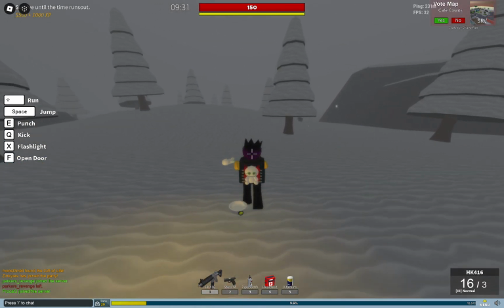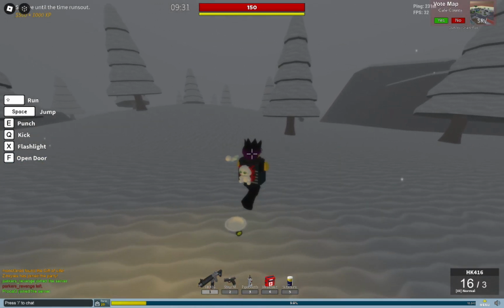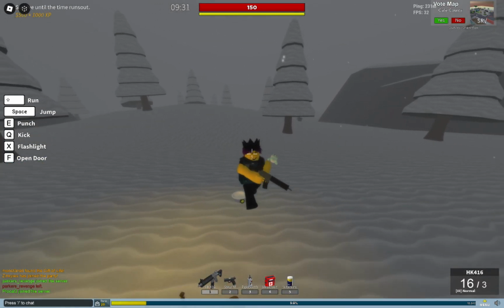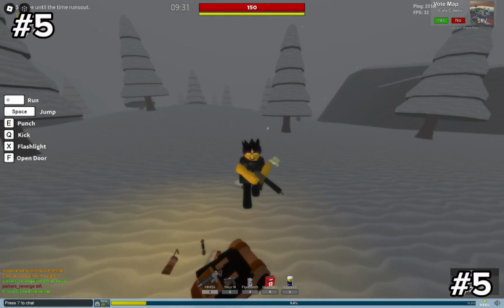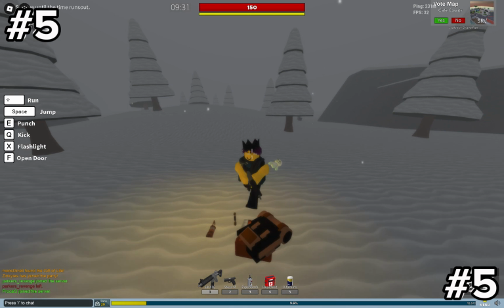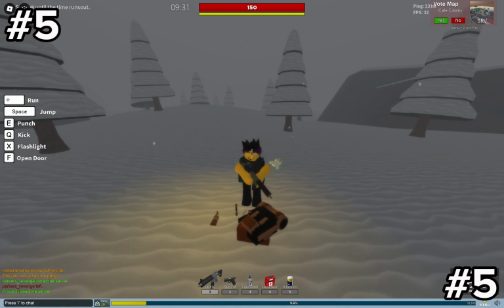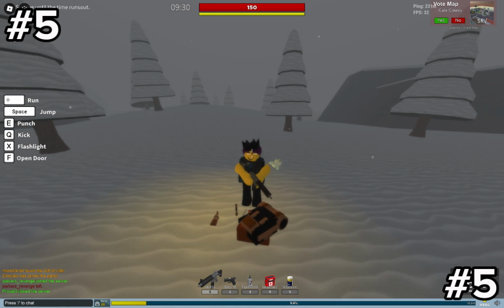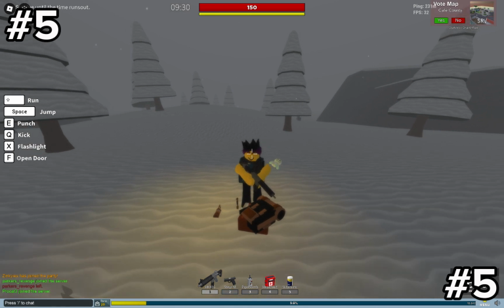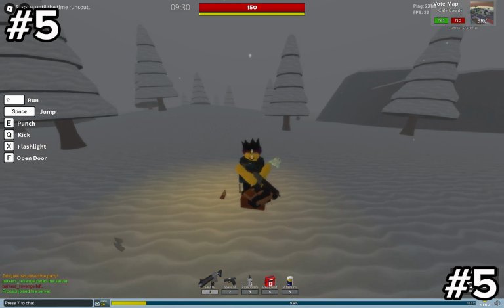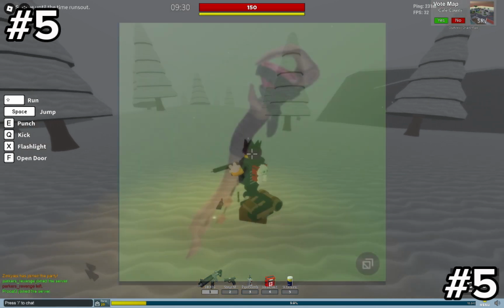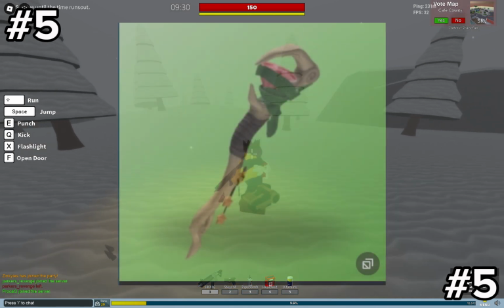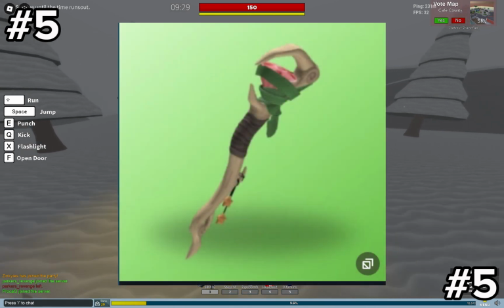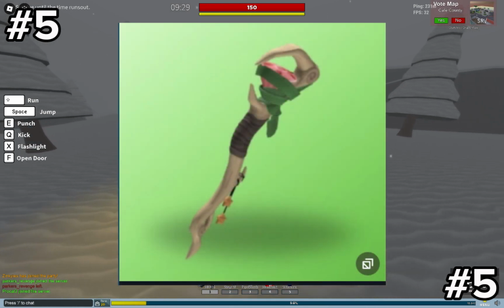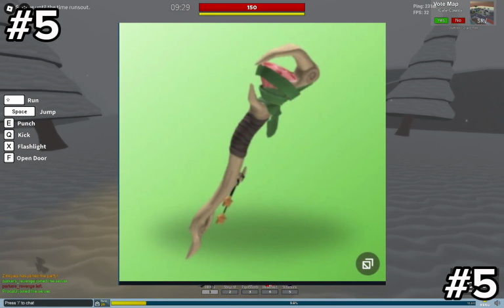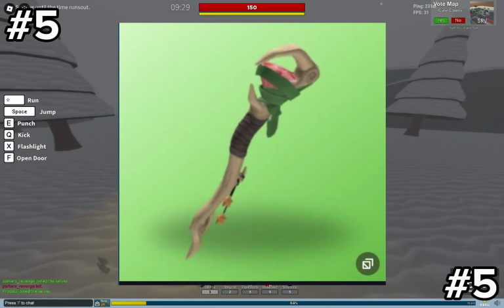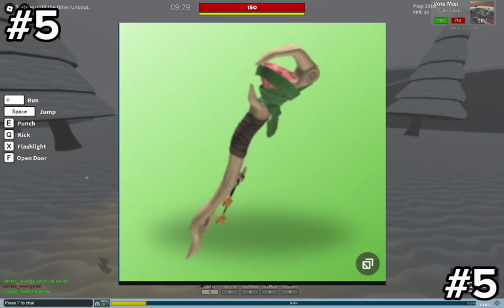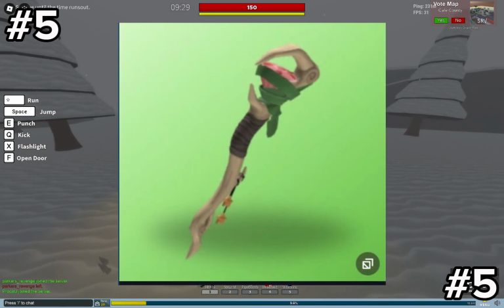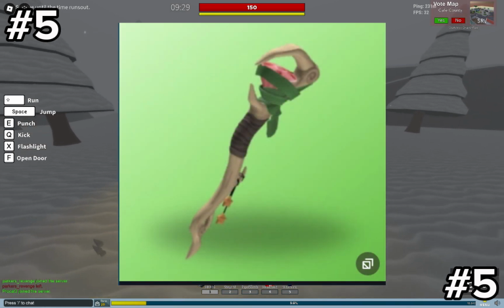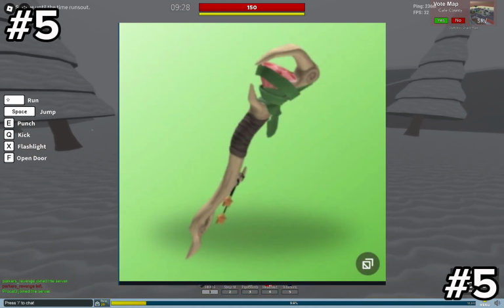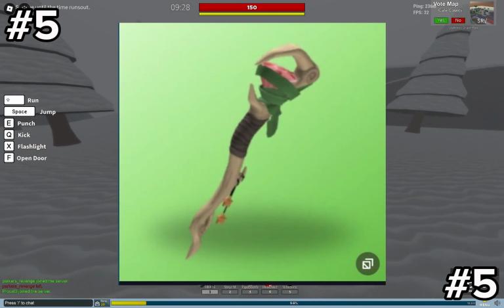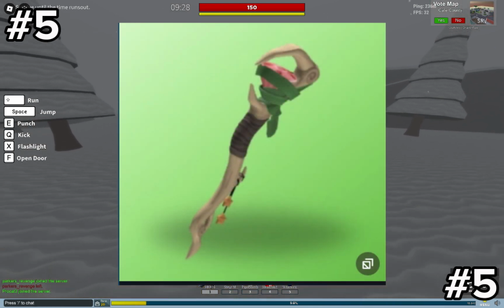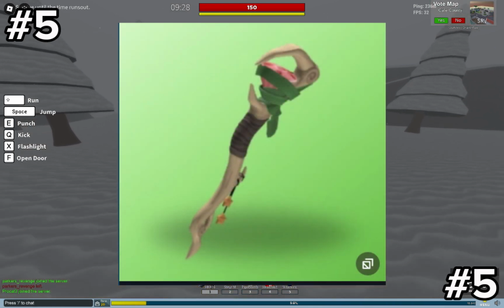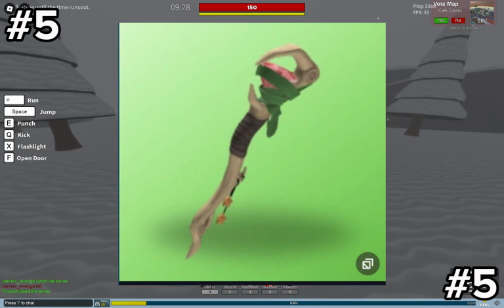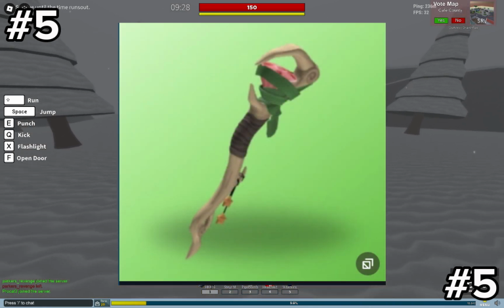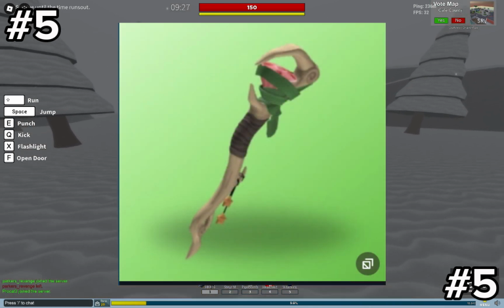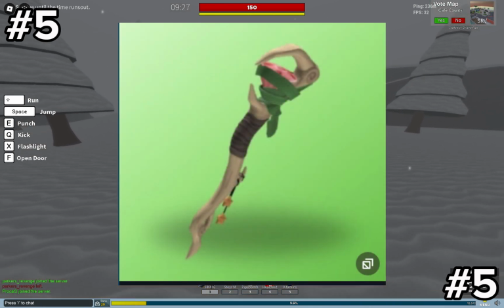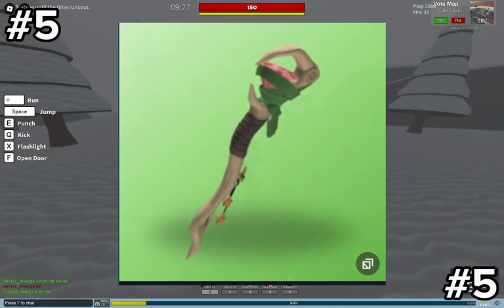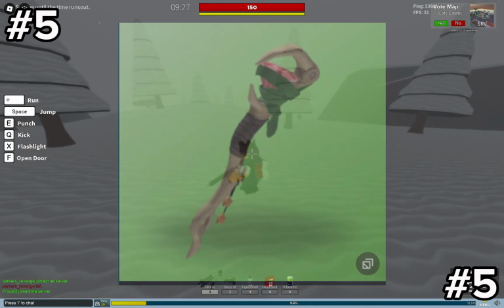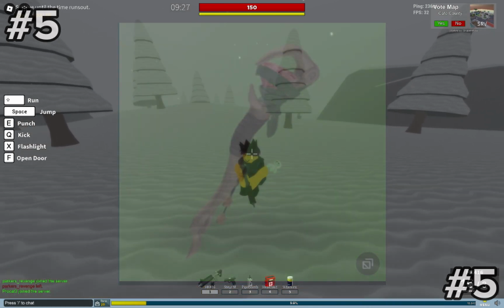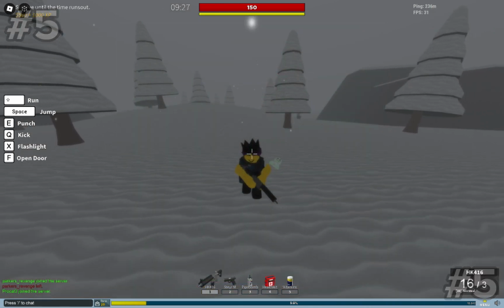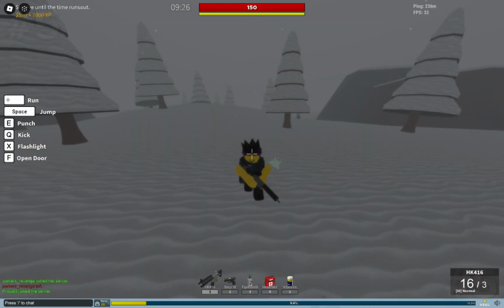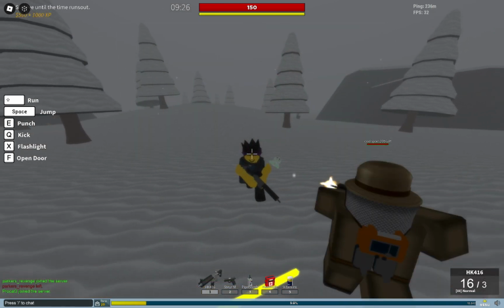Fact number five: the Jemma Staff is the most unused or forgotten weapon in Ready to Die.